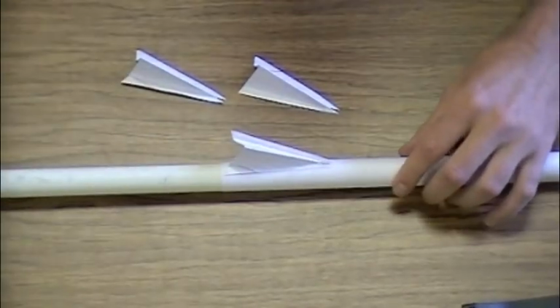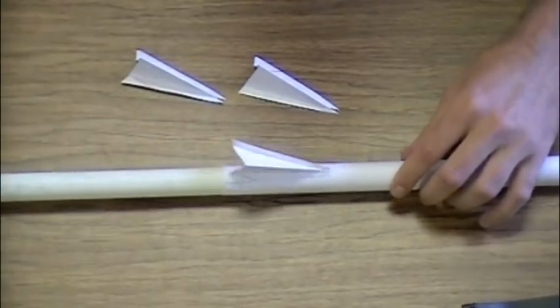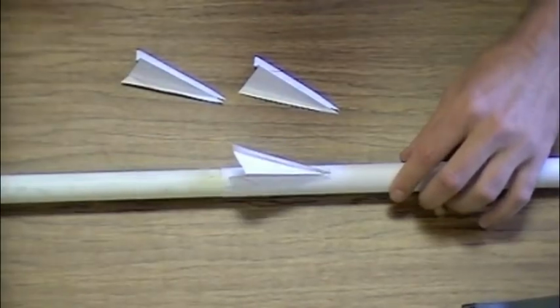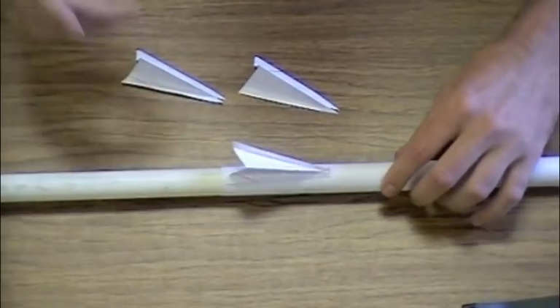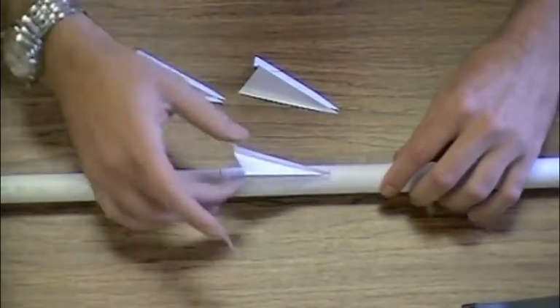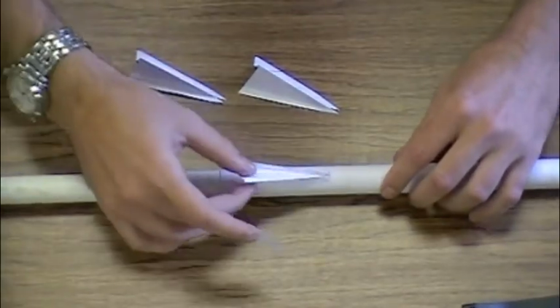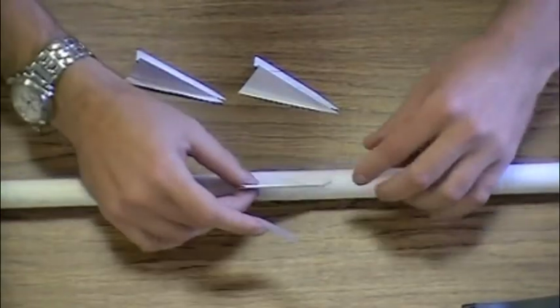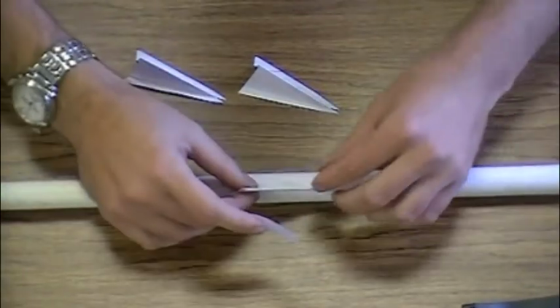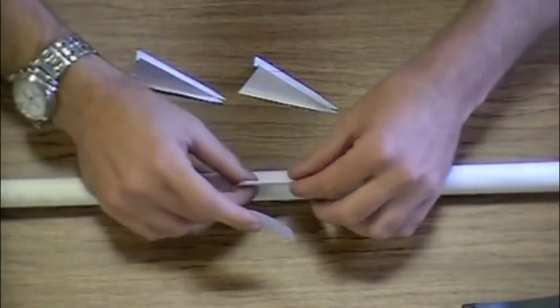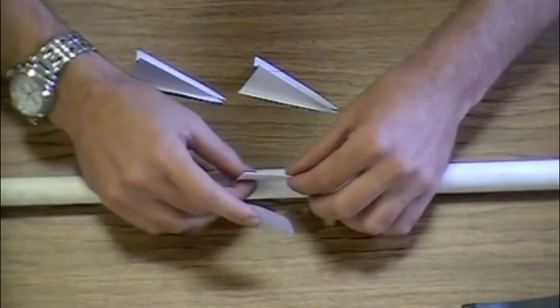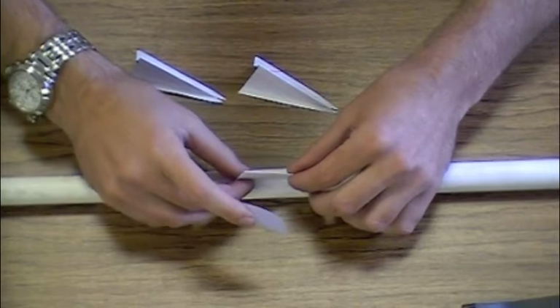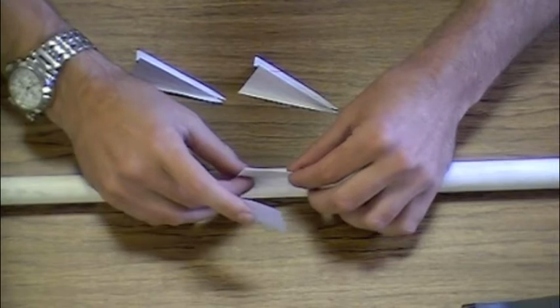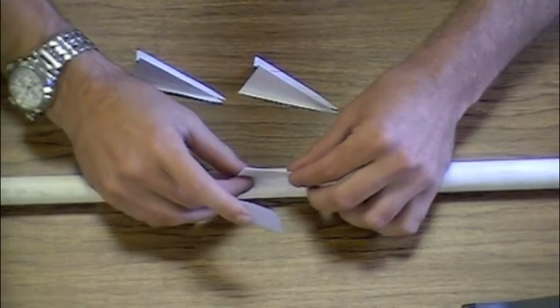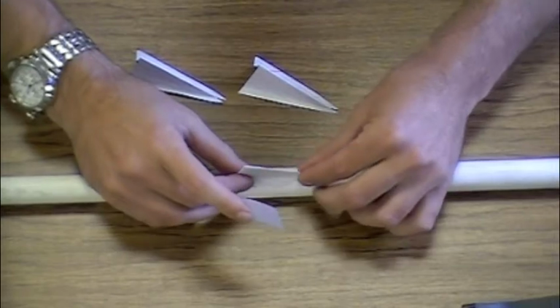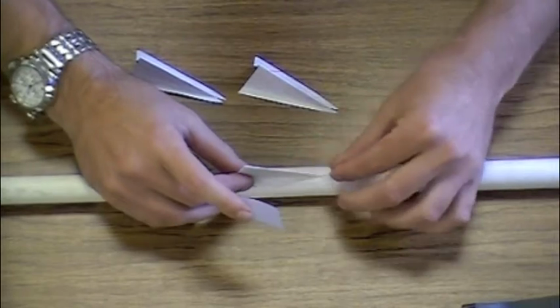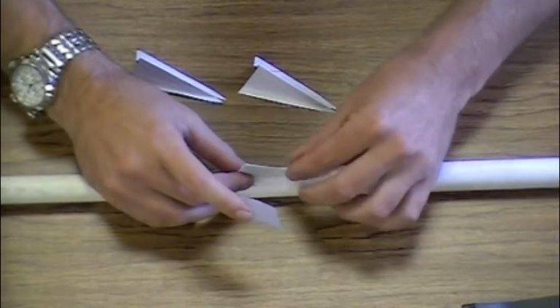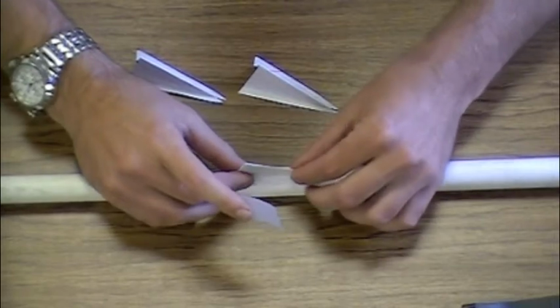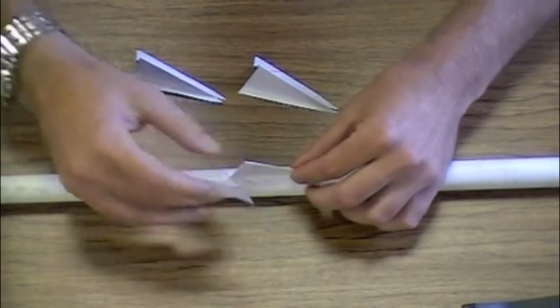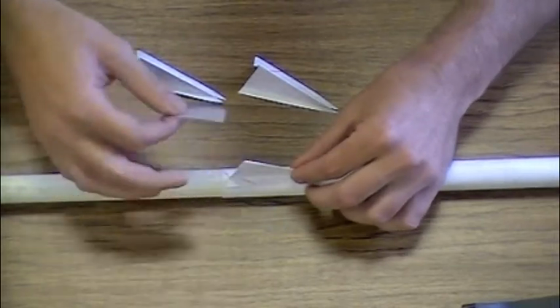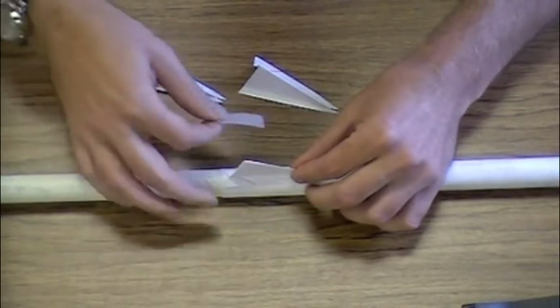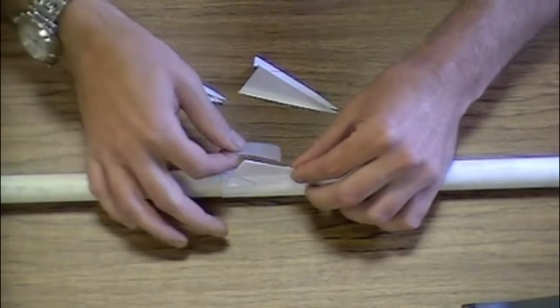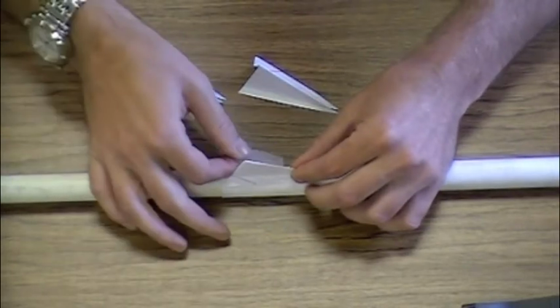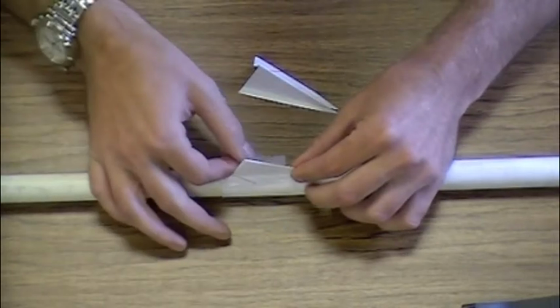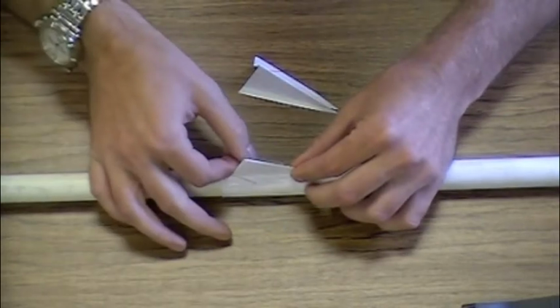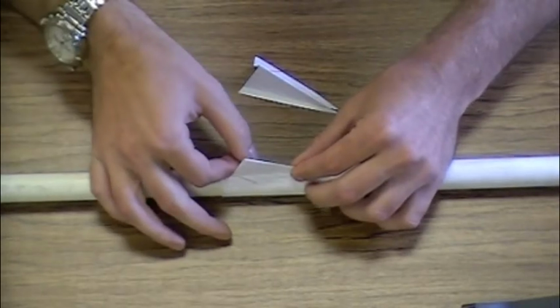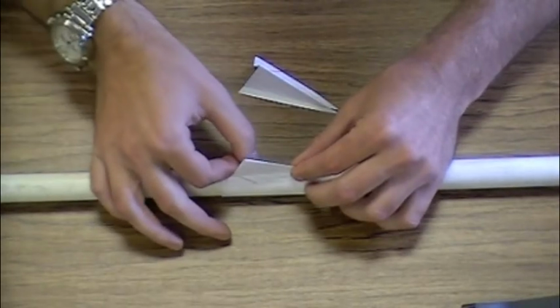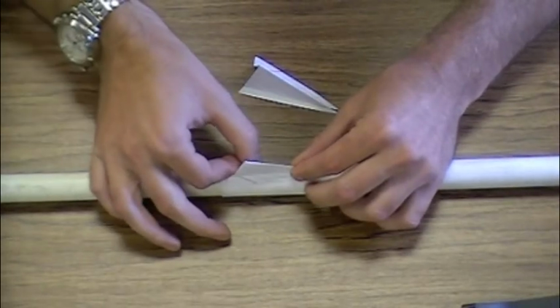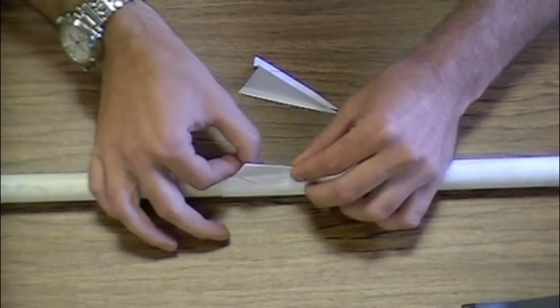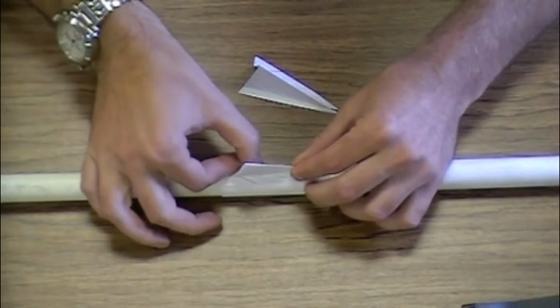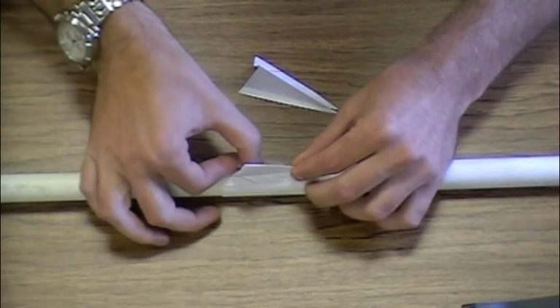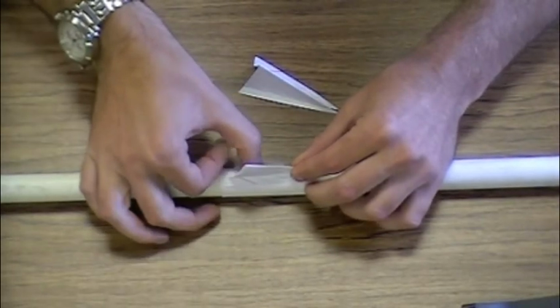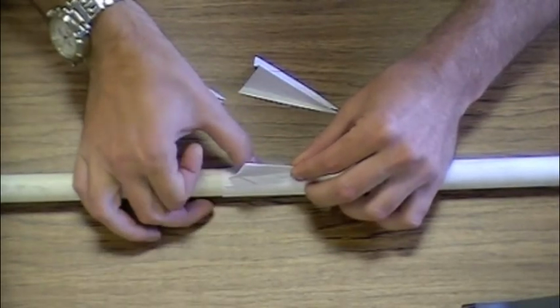Once satisfied, pinch the fin, placing it down upon the body of the rocket, and tape the other side.